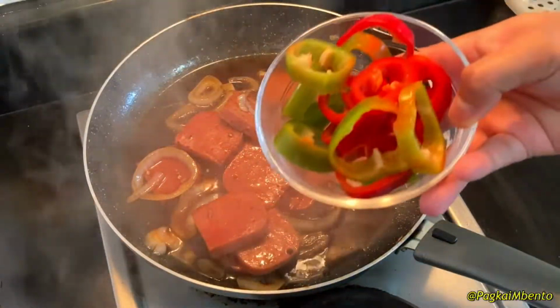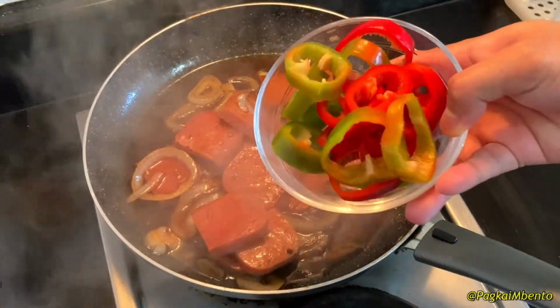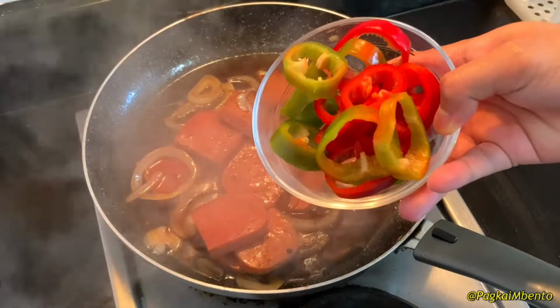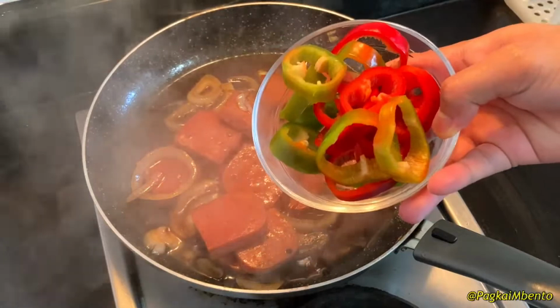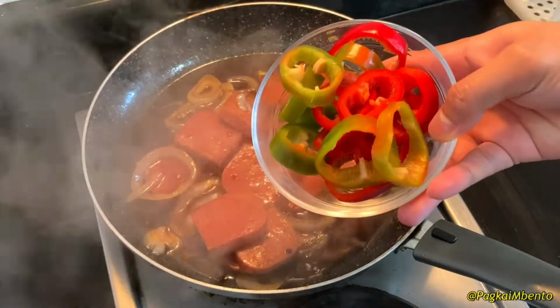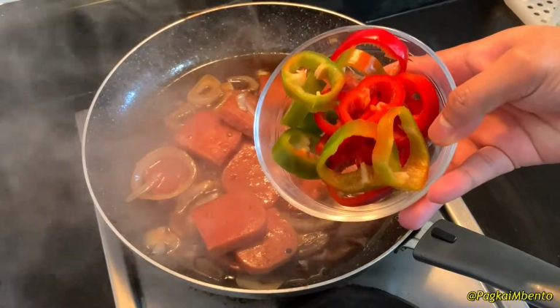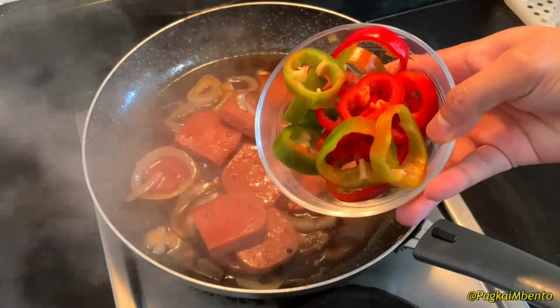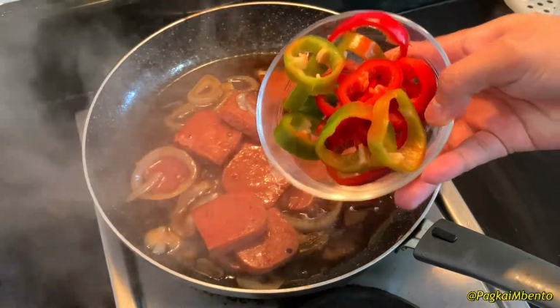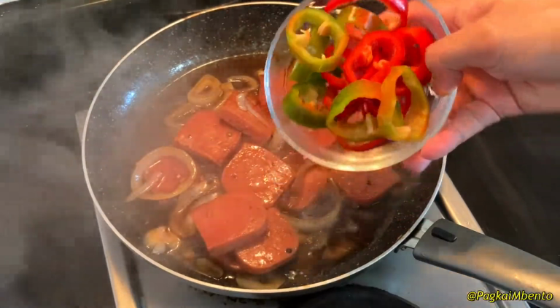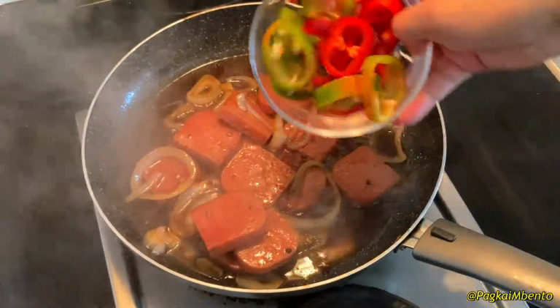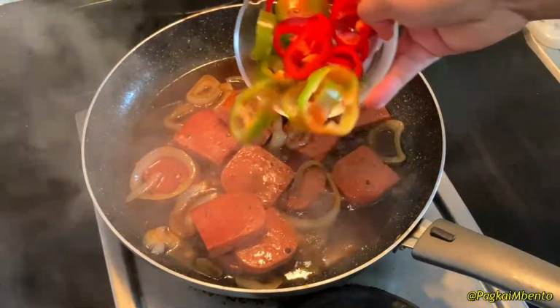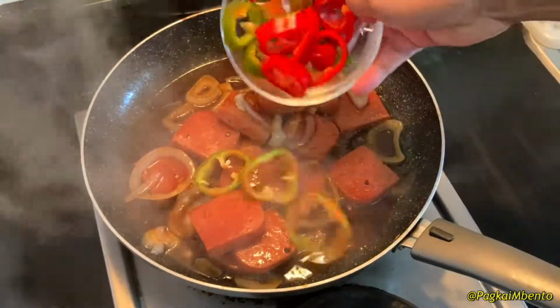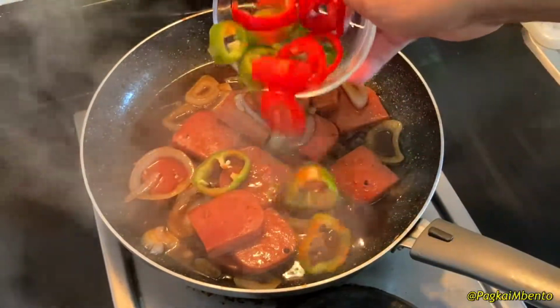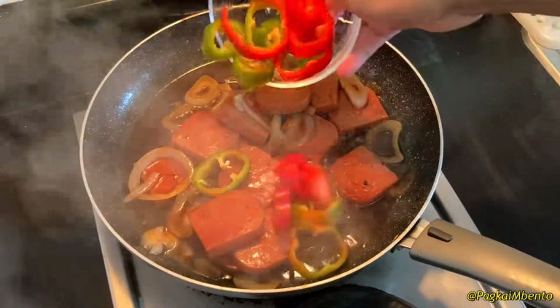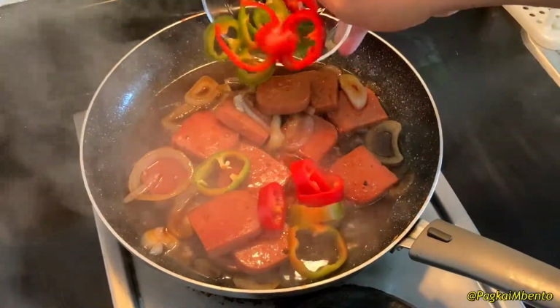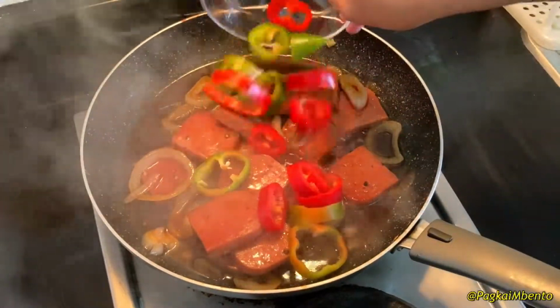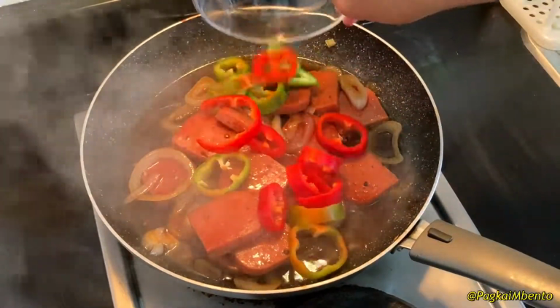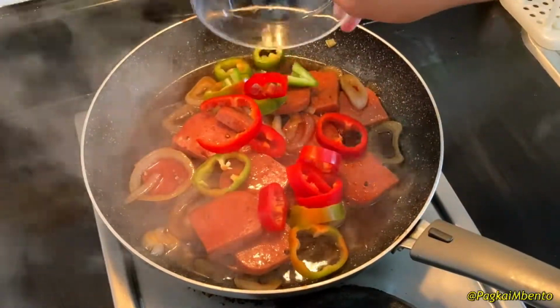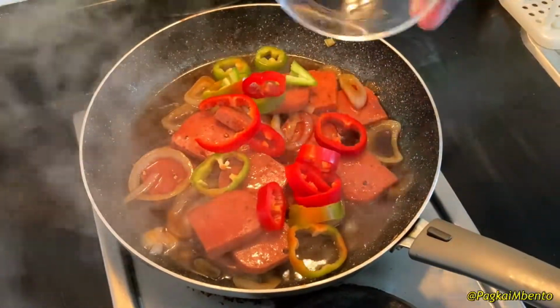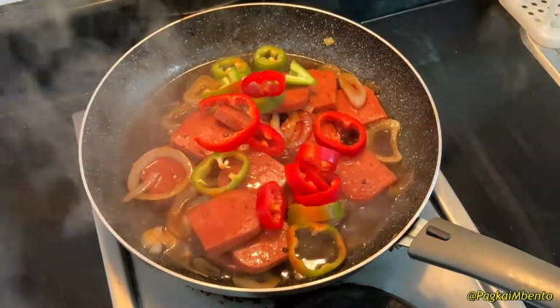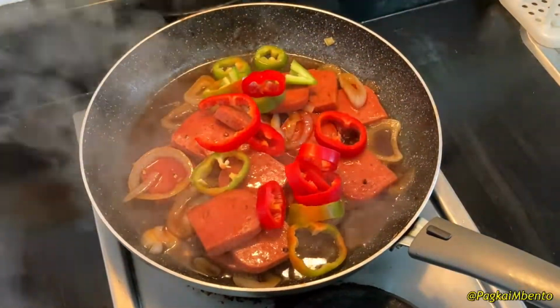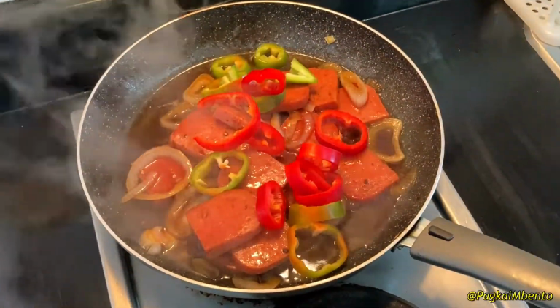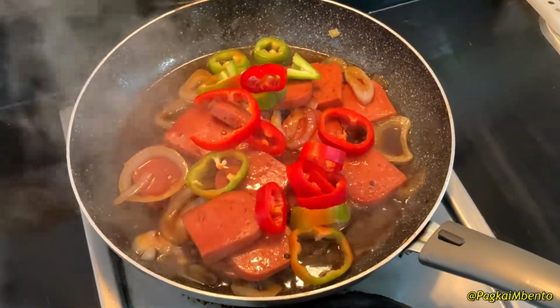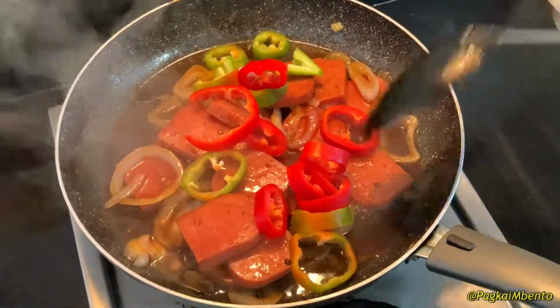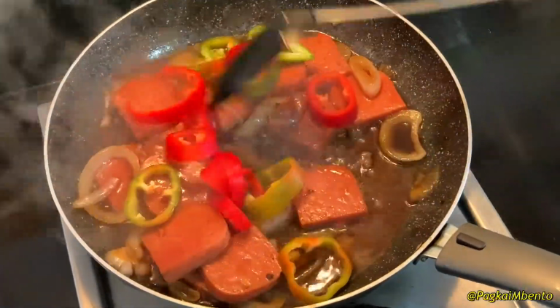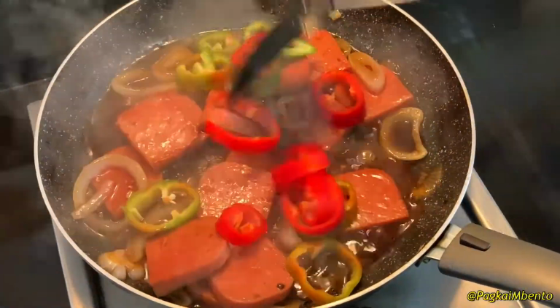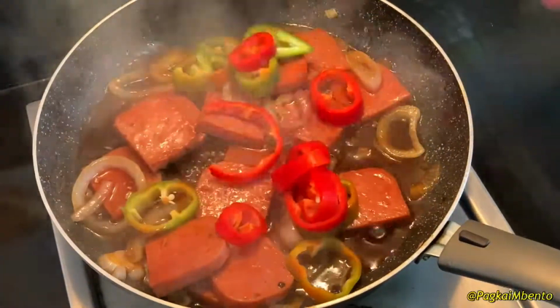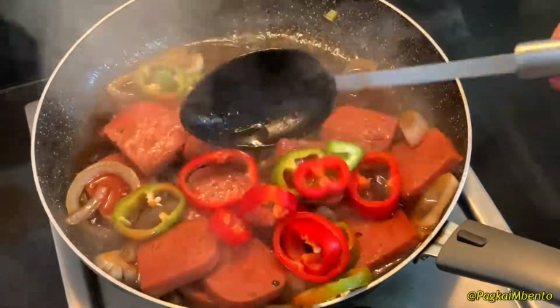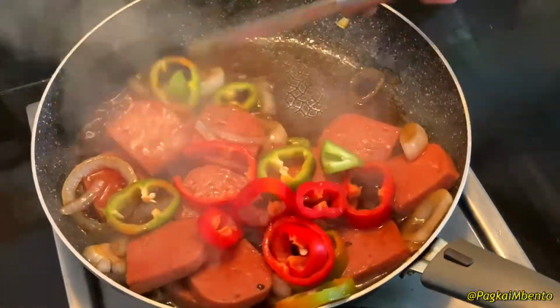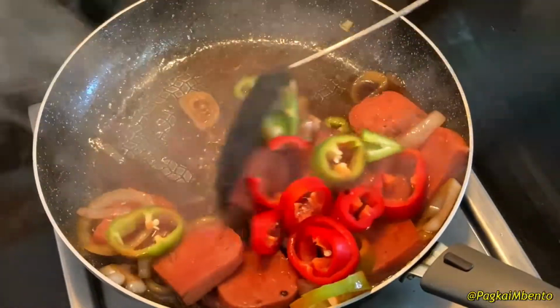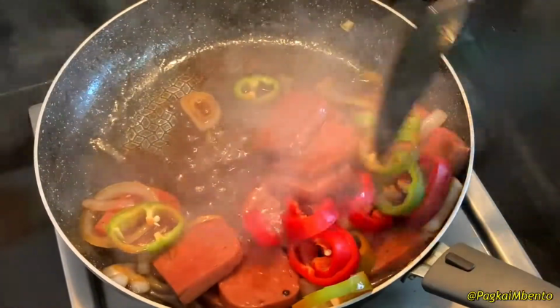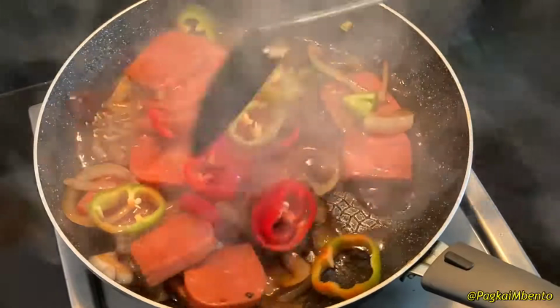And lastly, add the bell pepper and continue sautéing for another two minutes.